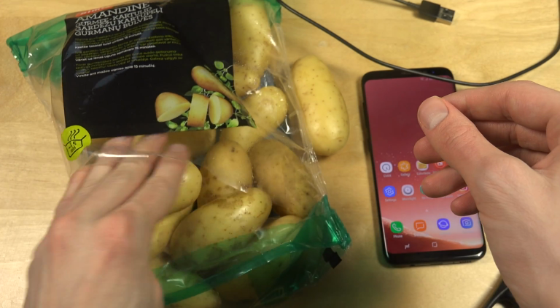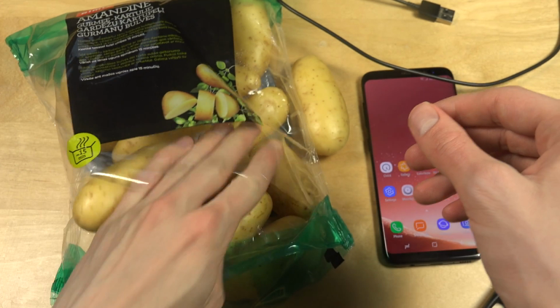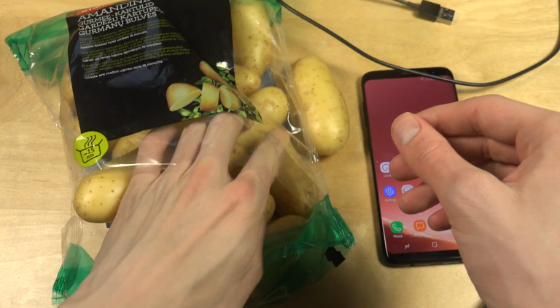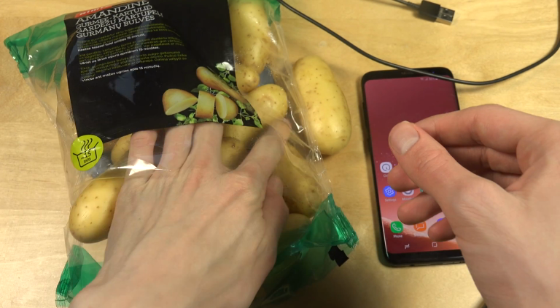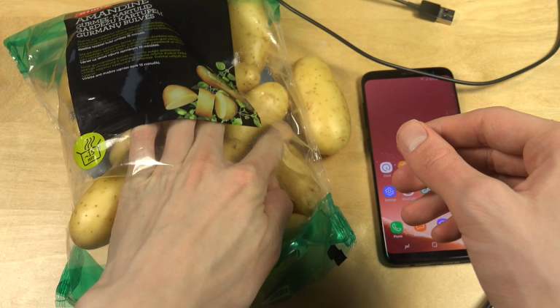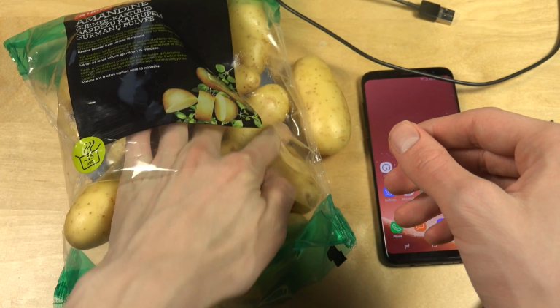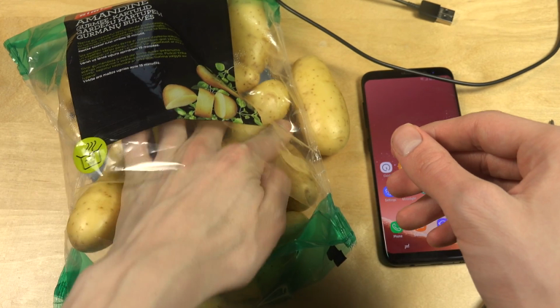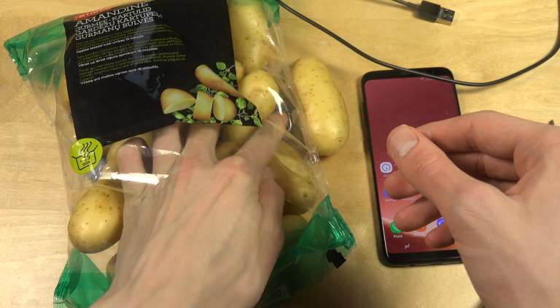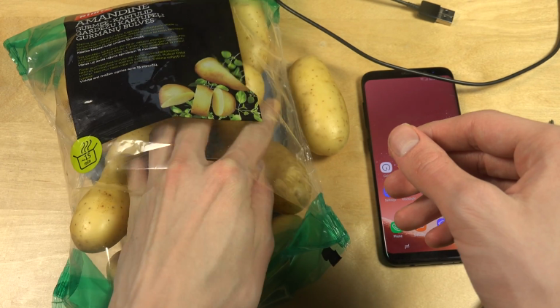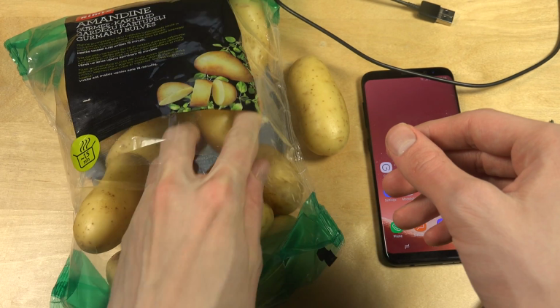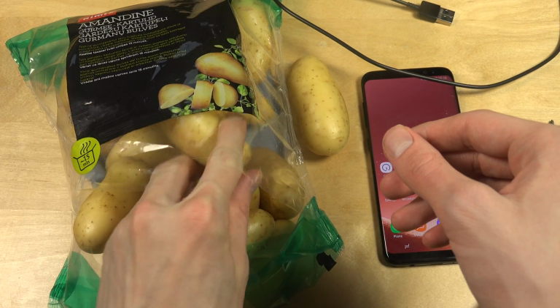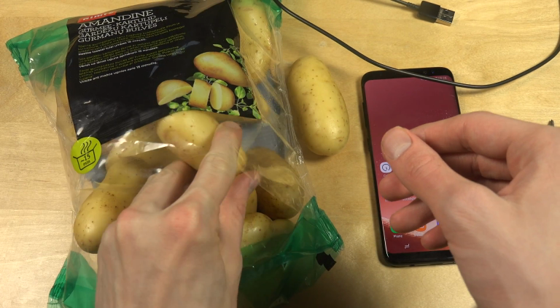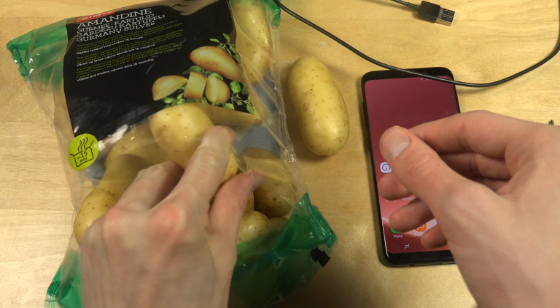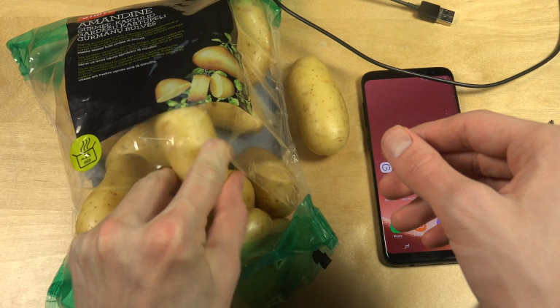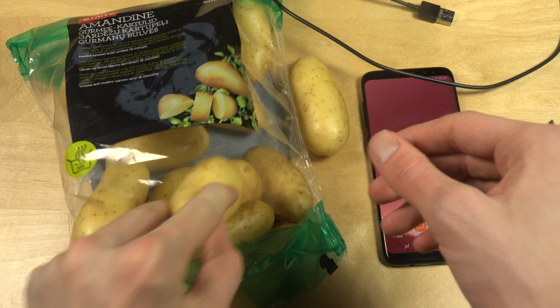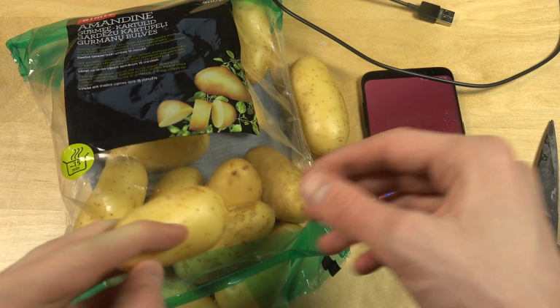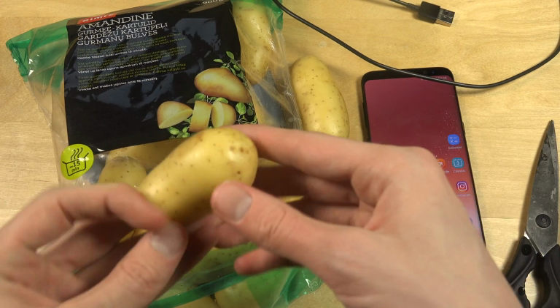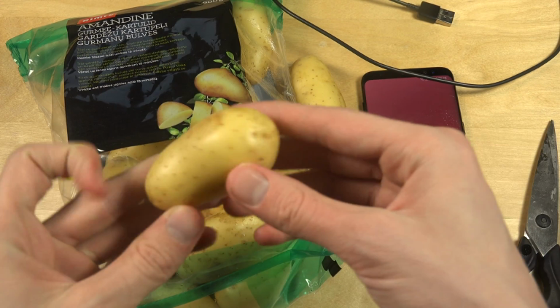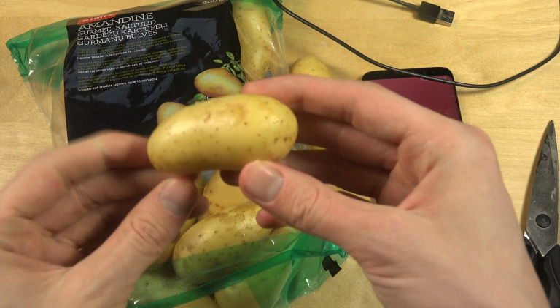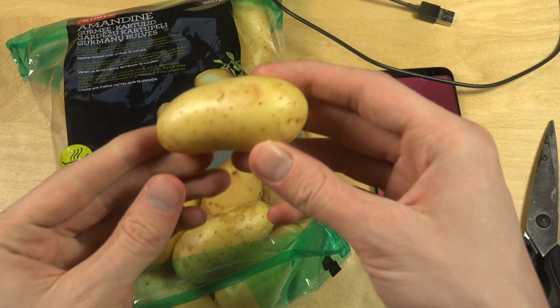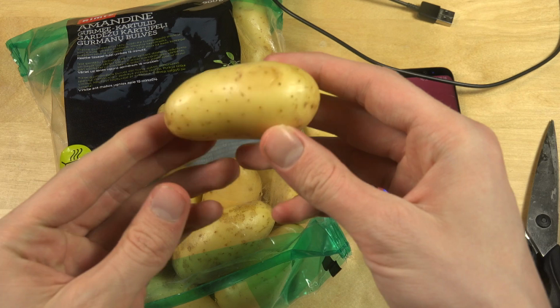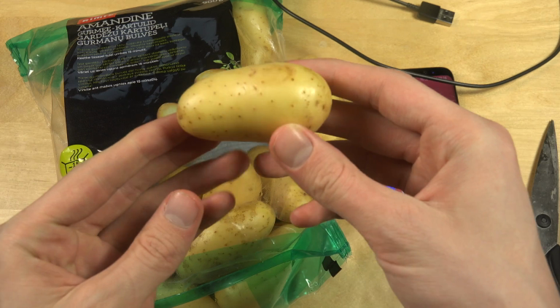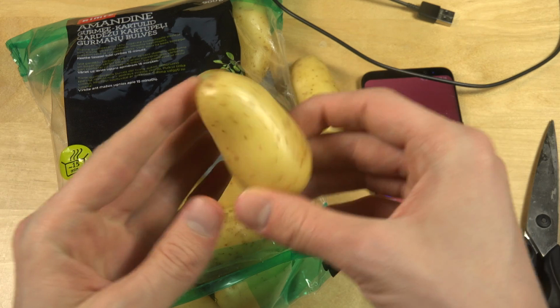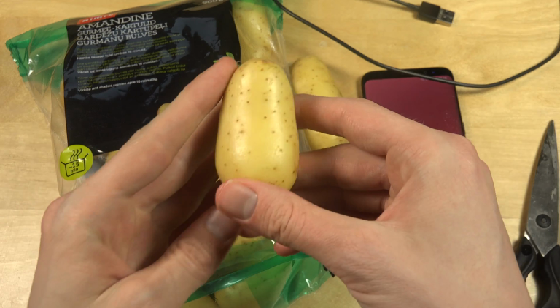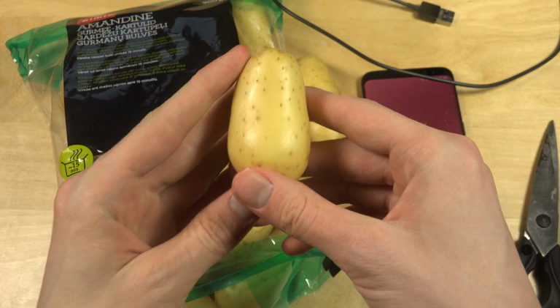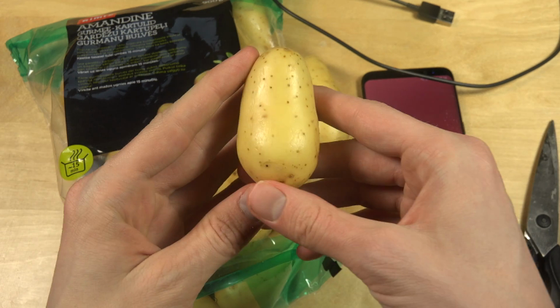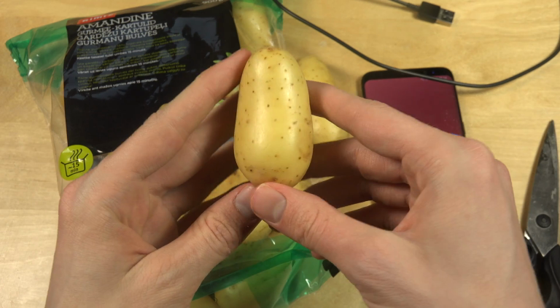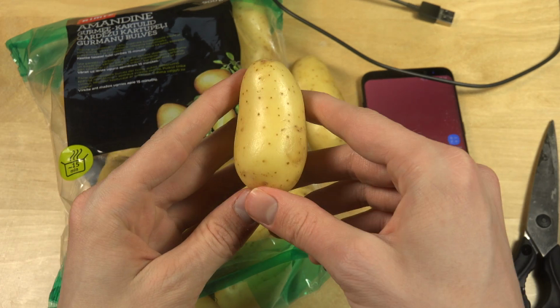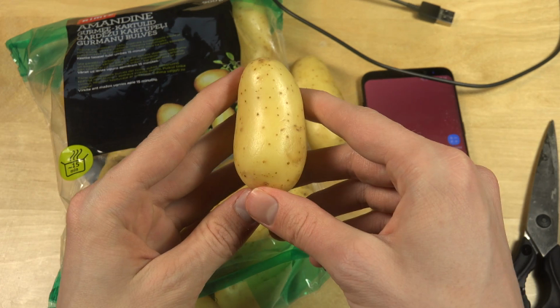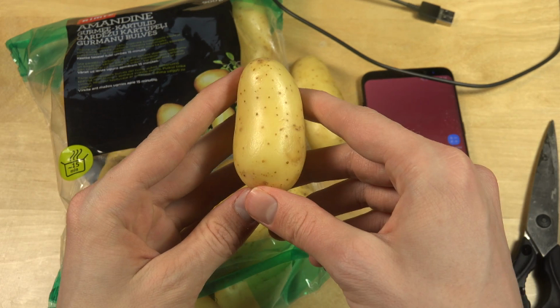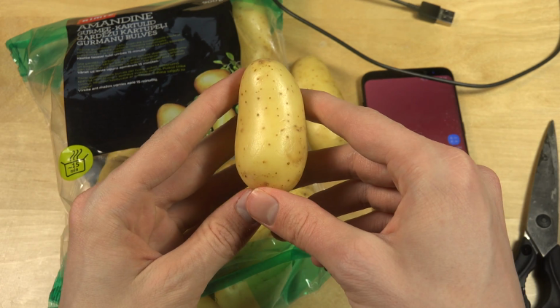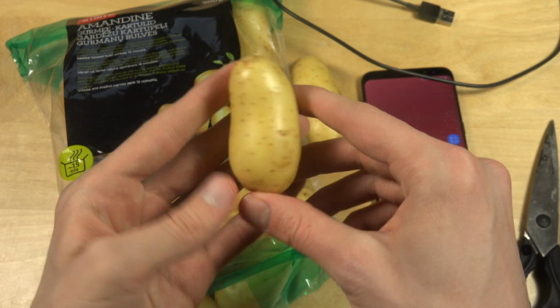I think we're going to go for a small one. Yeah, this one. This one looks perfect.